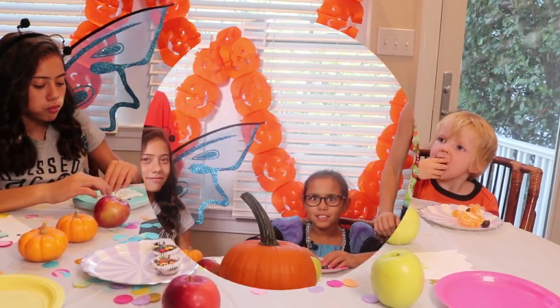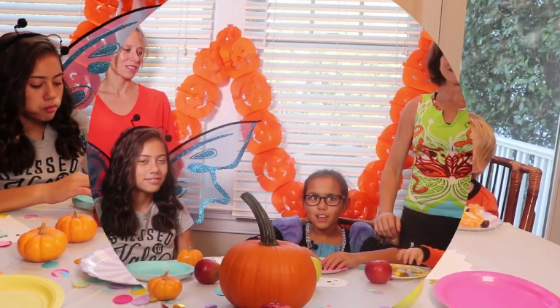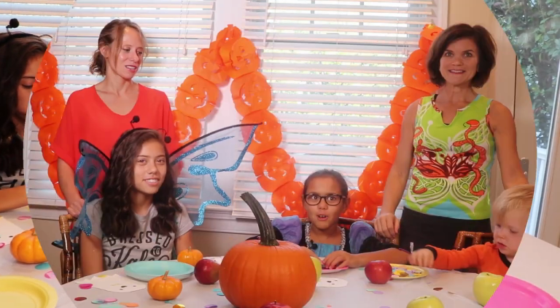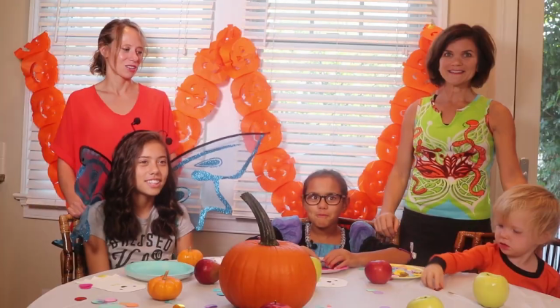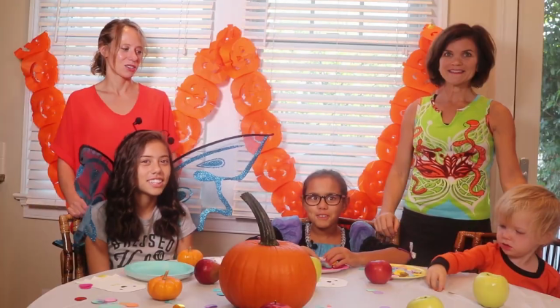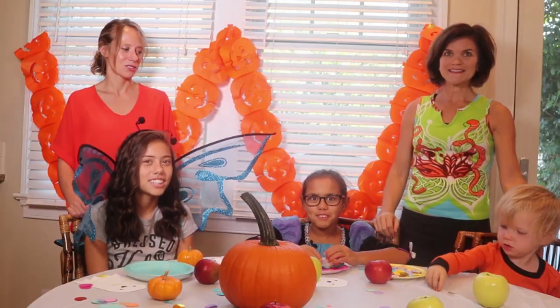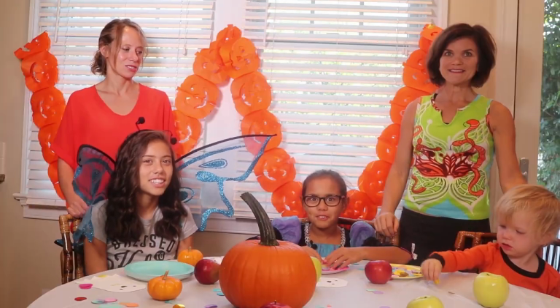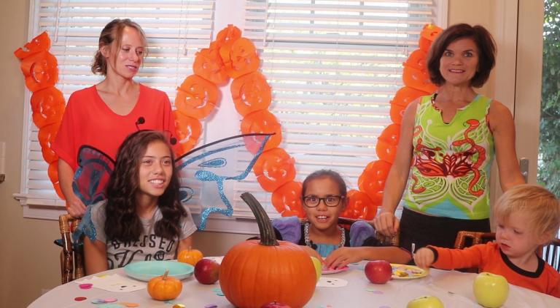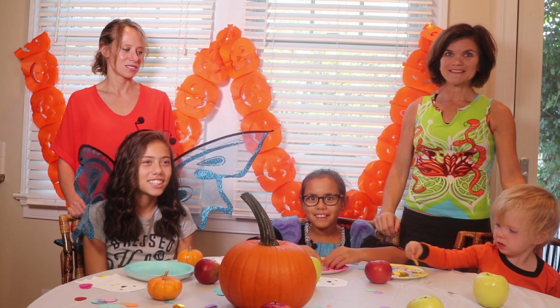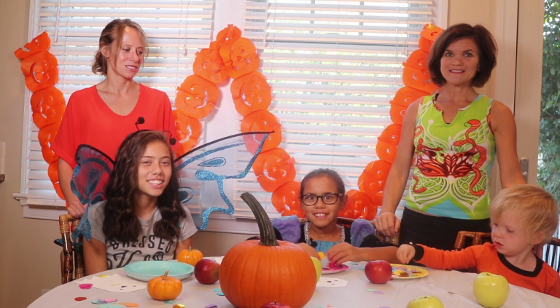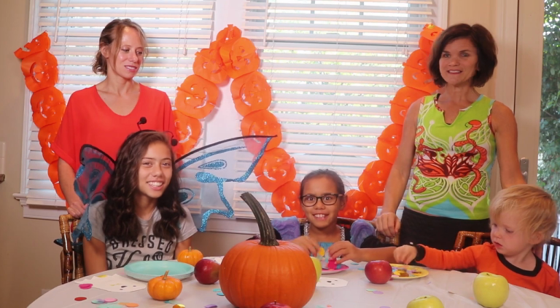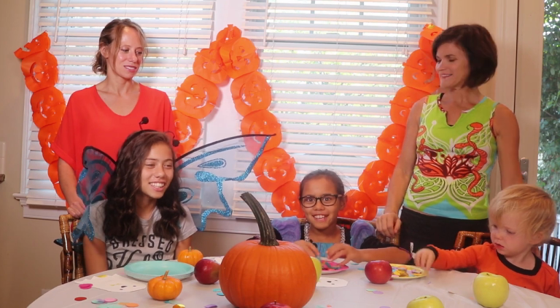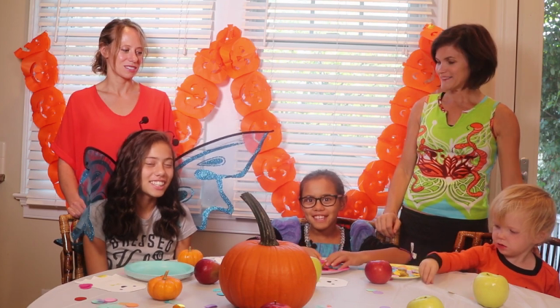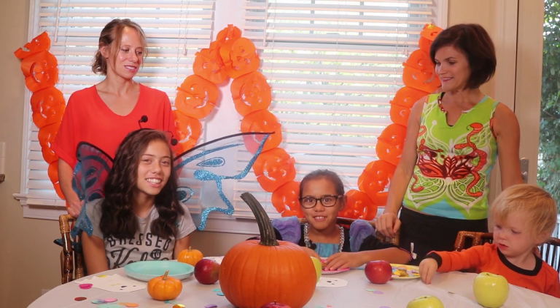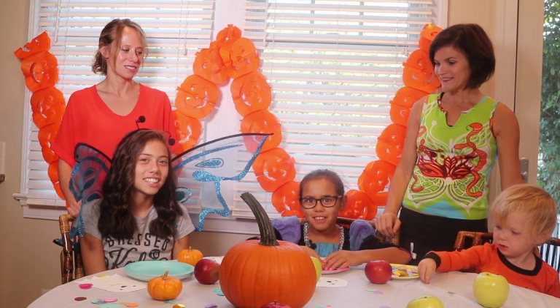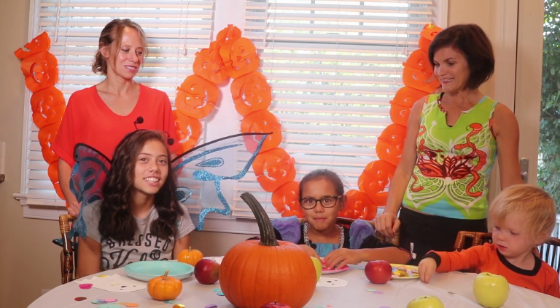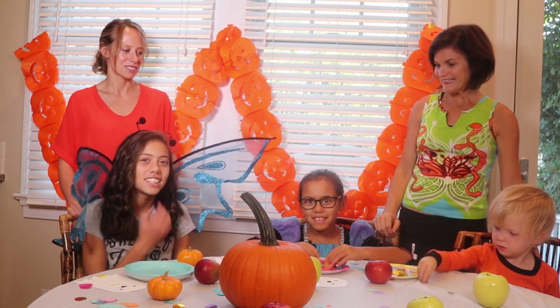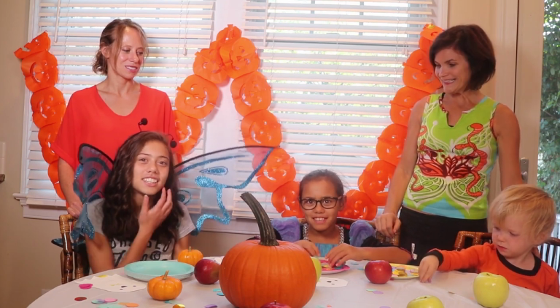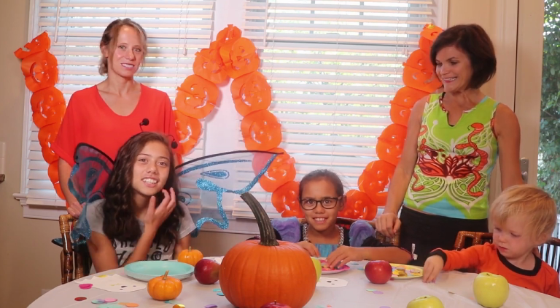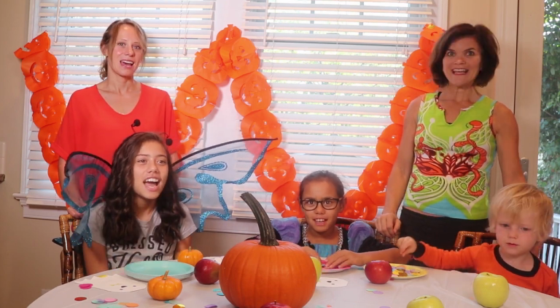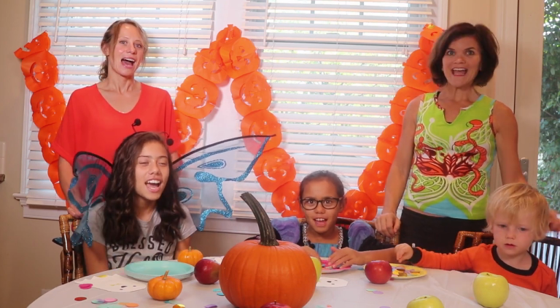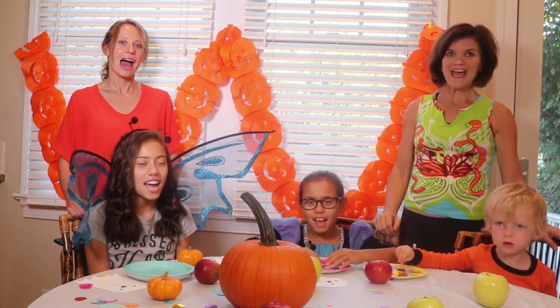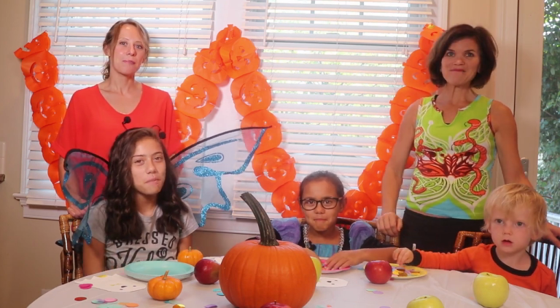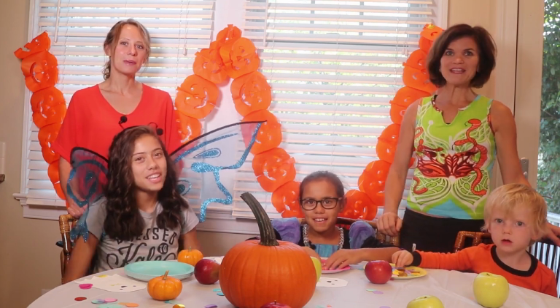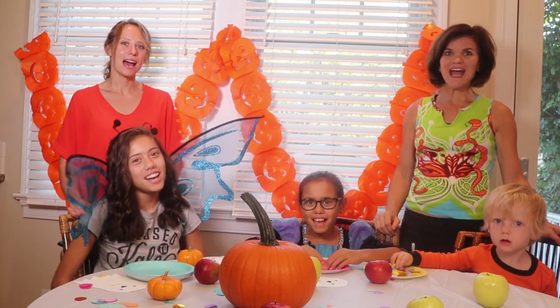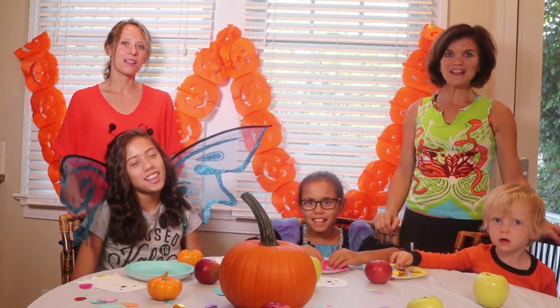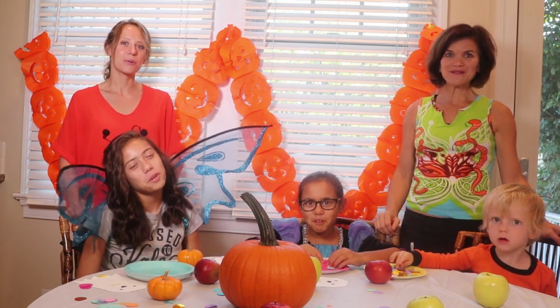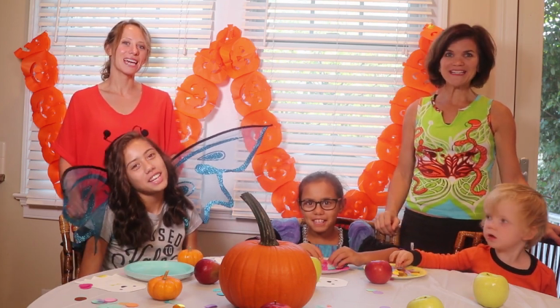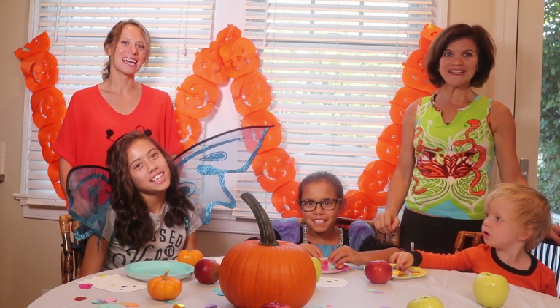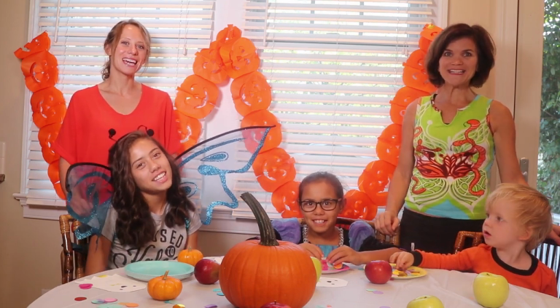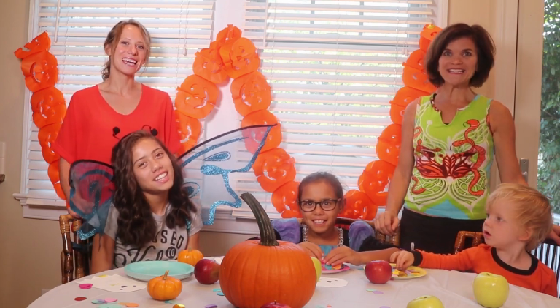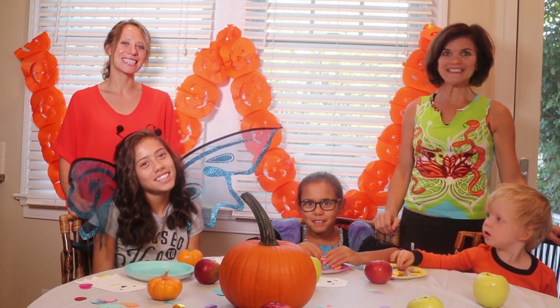Hope you enjoyed seeing these recipes. Happy Halloween!